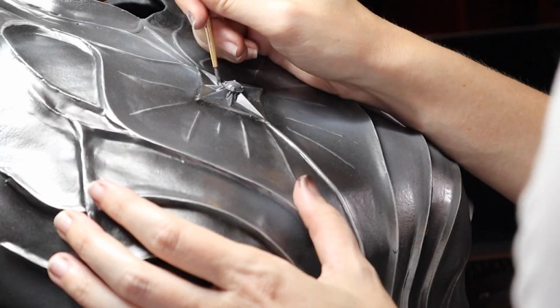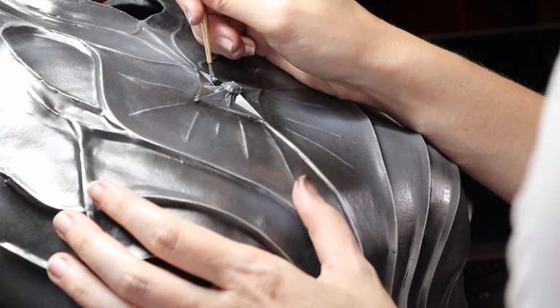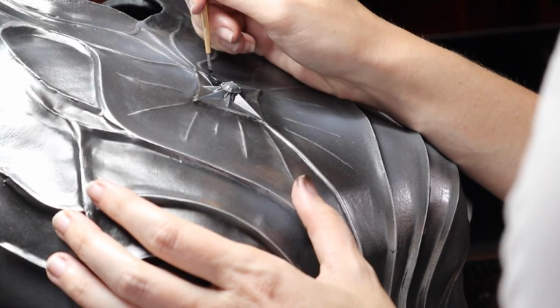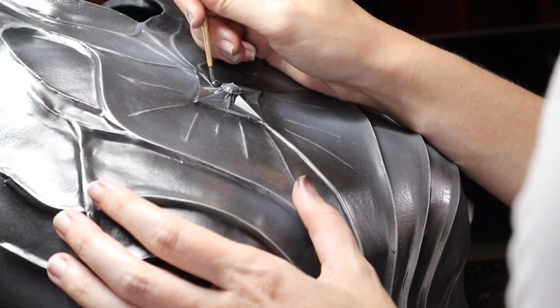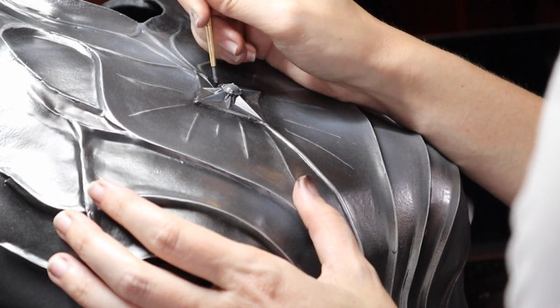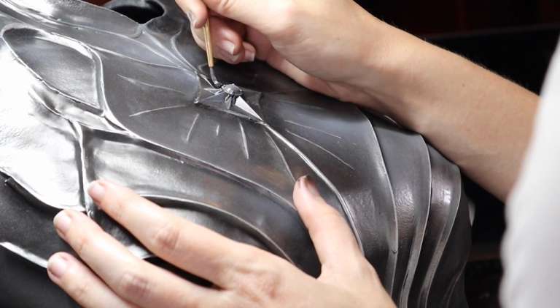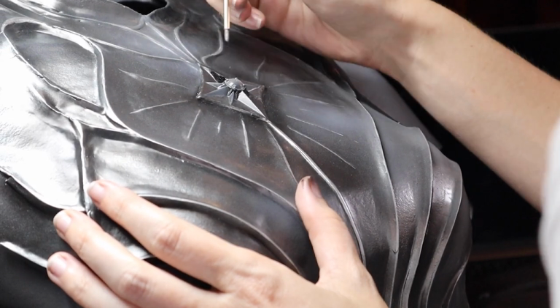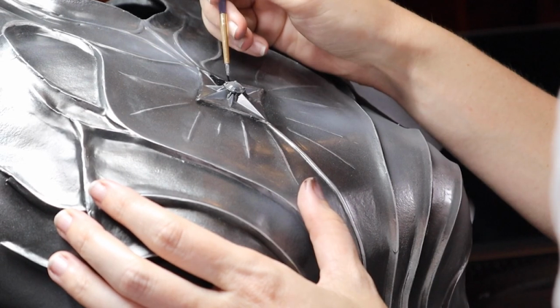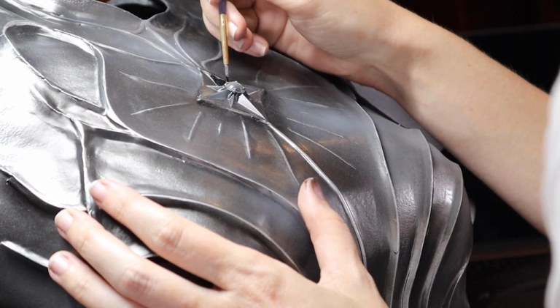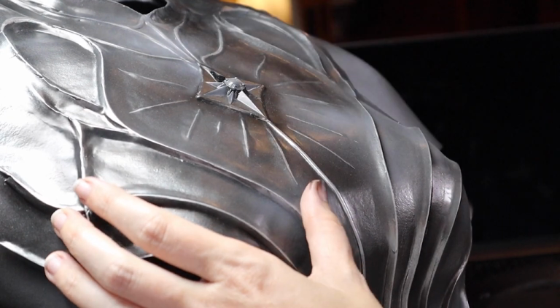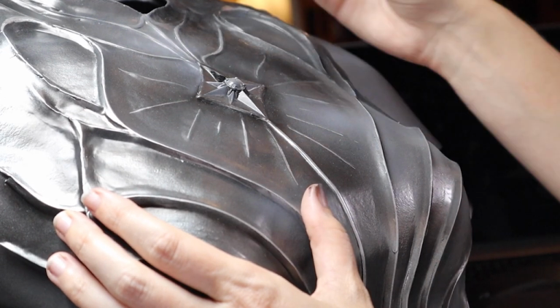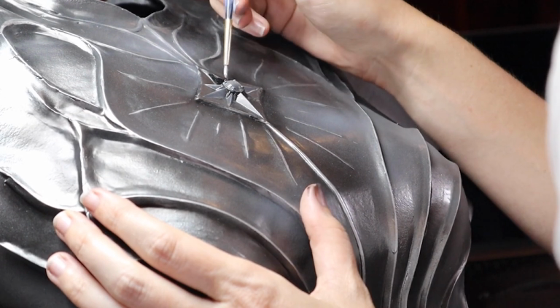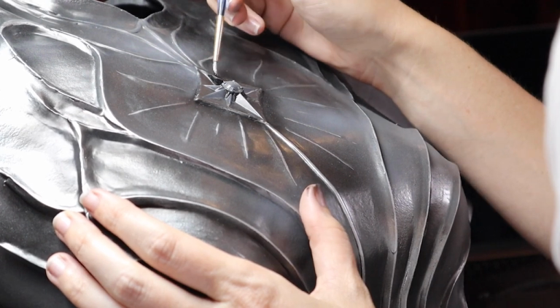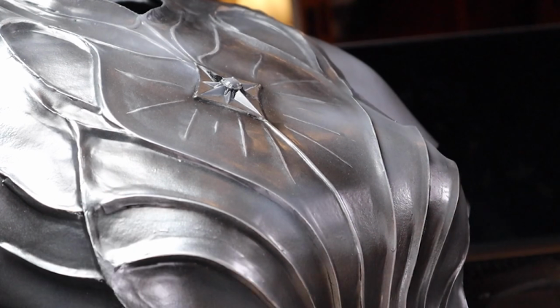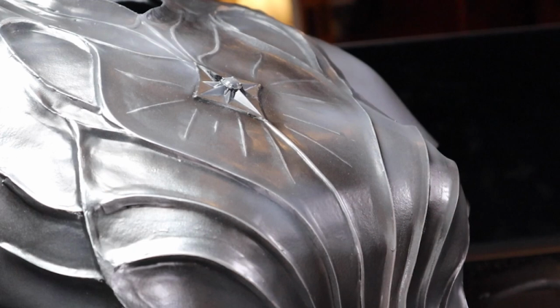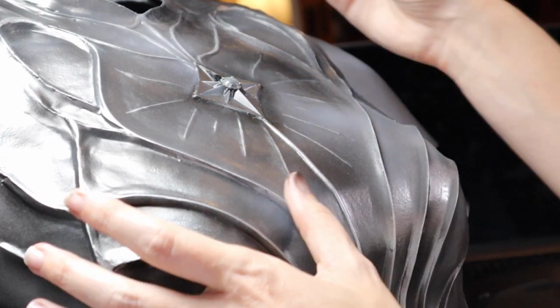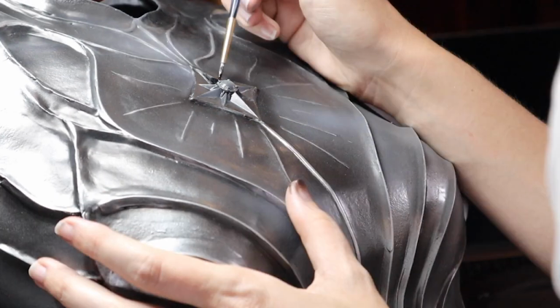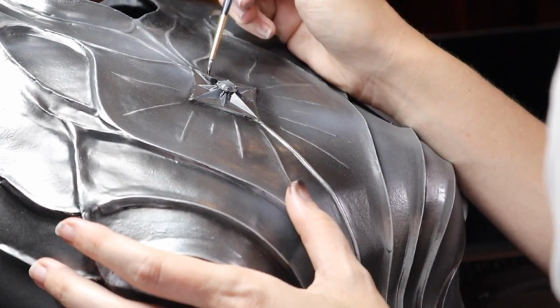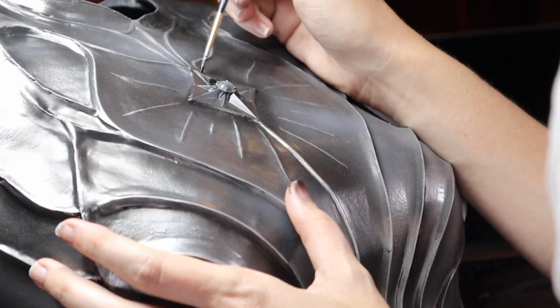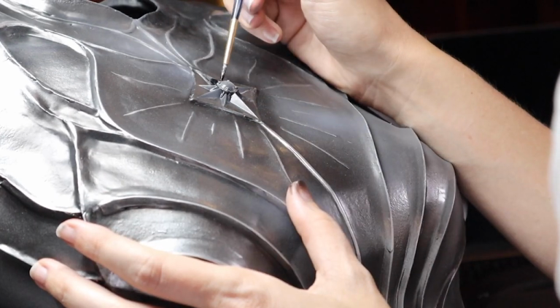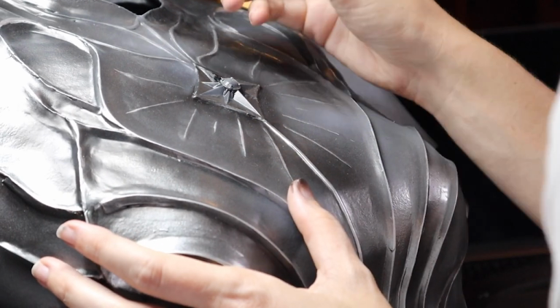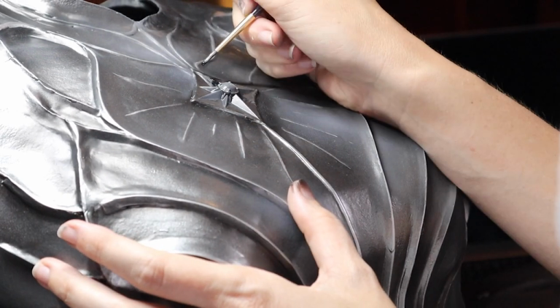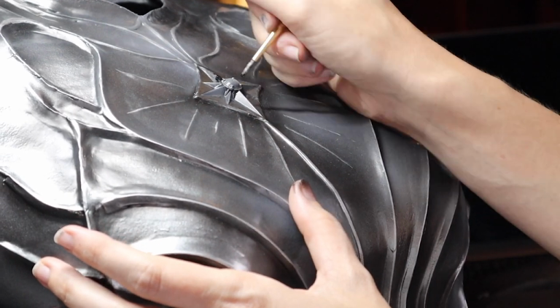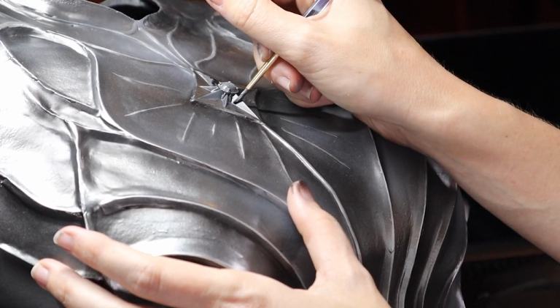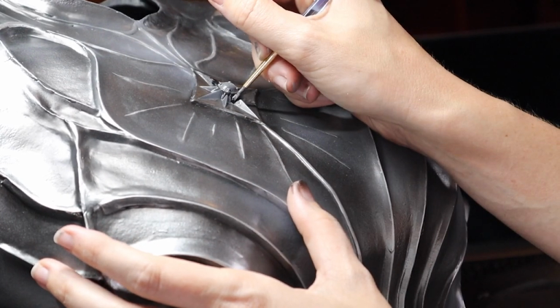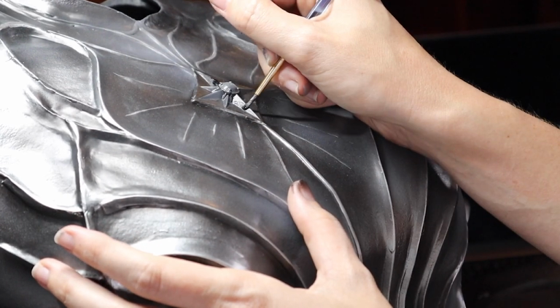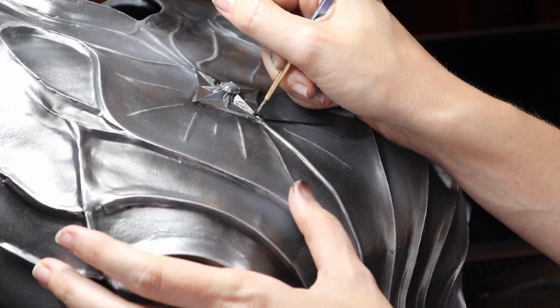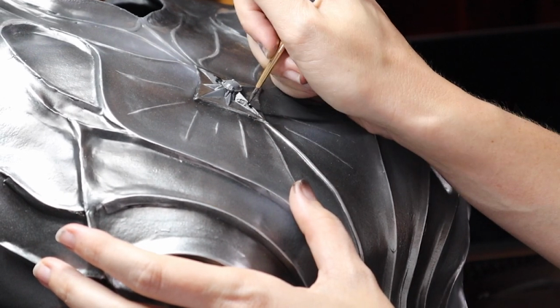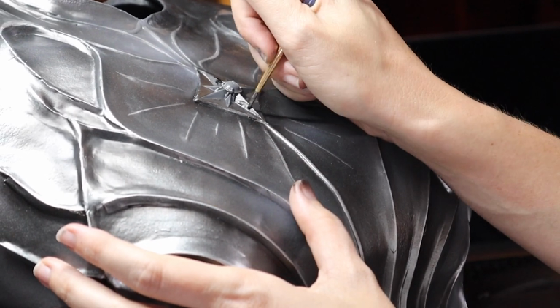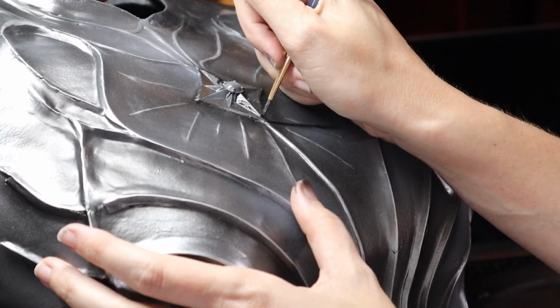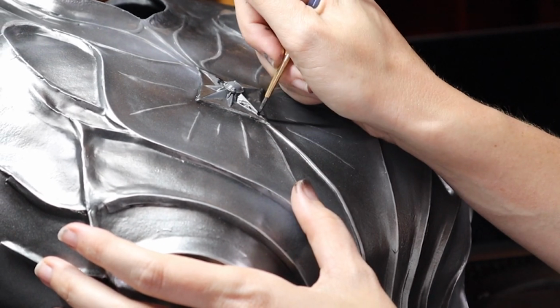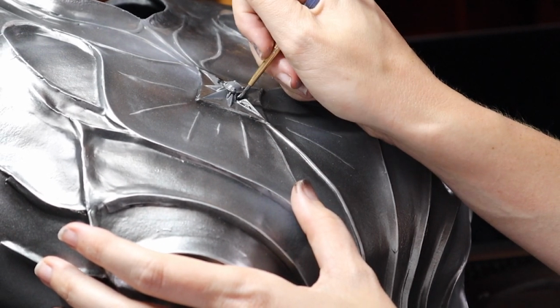Before I painted the star gold and opal, I'm painting it black so the silver doesn't shine through the gold at all.